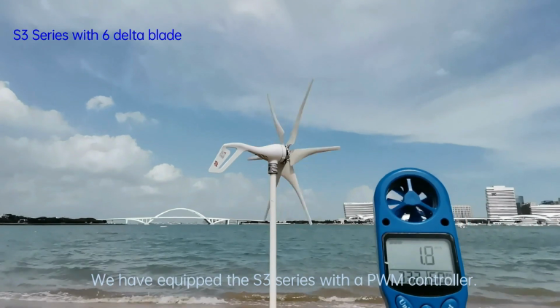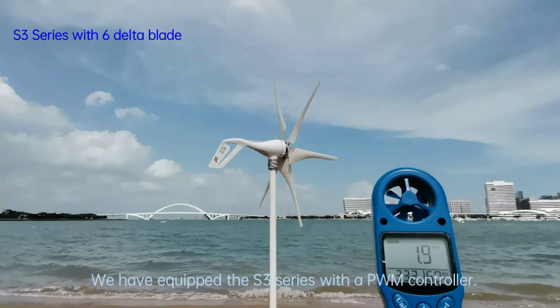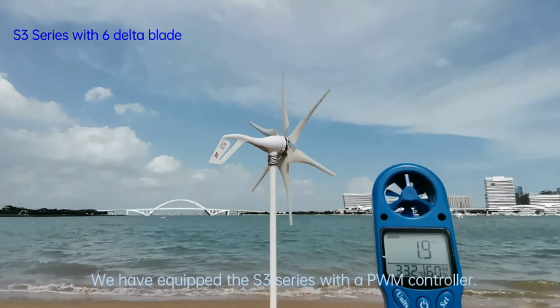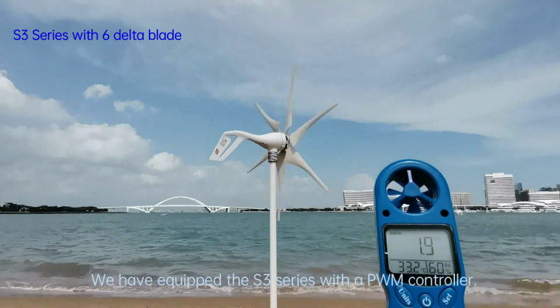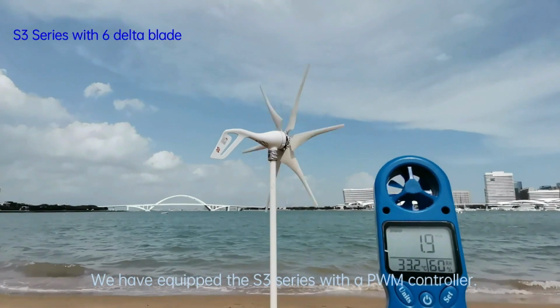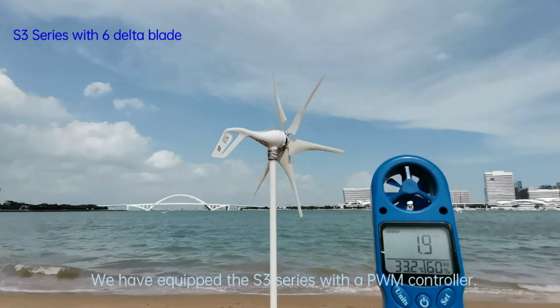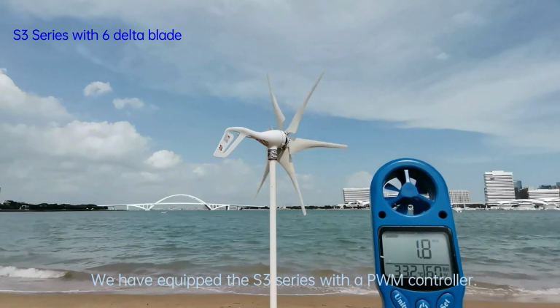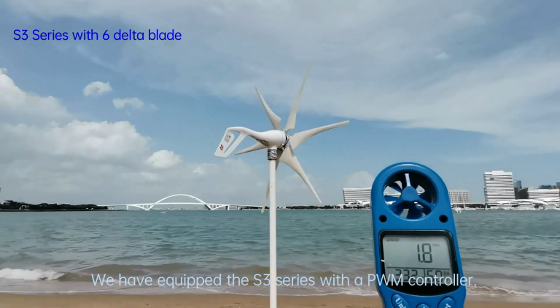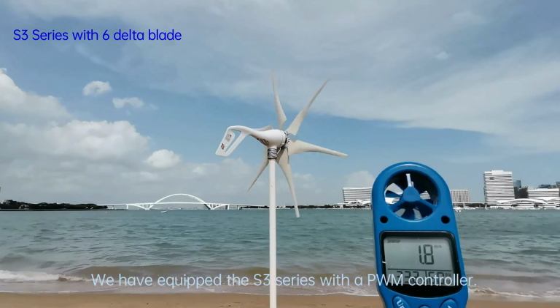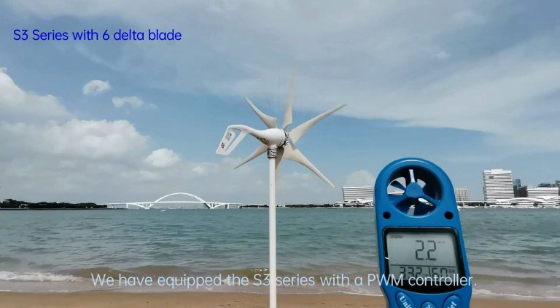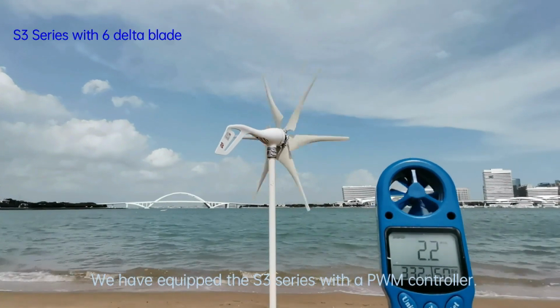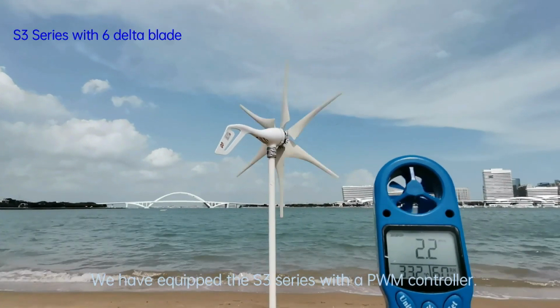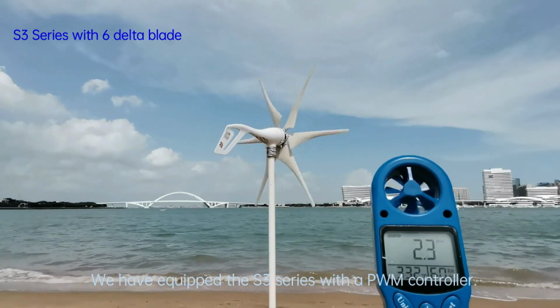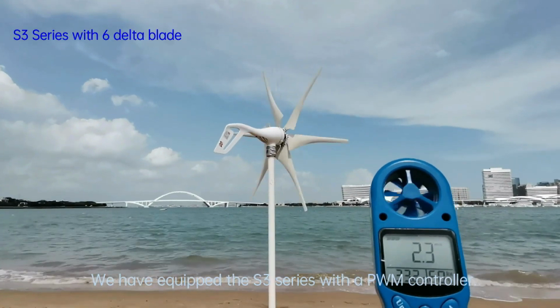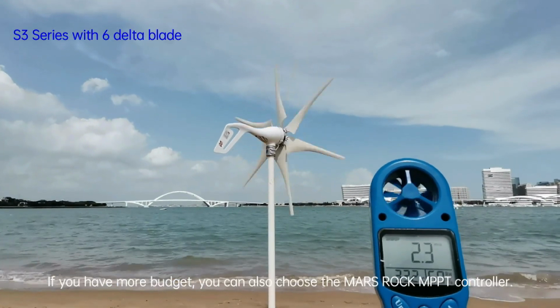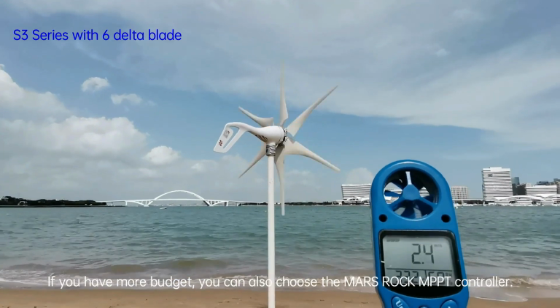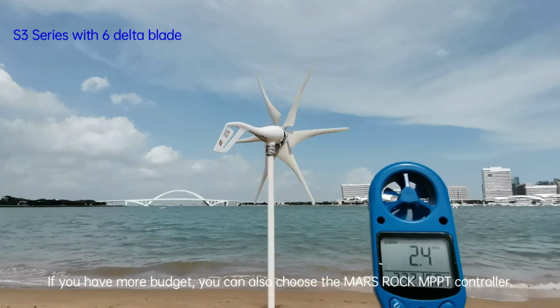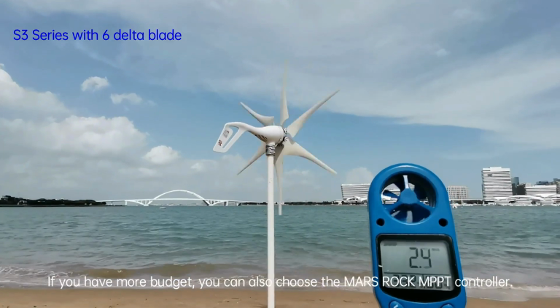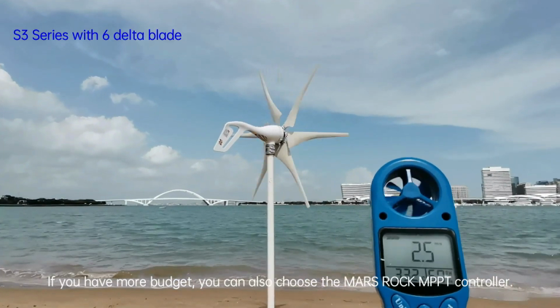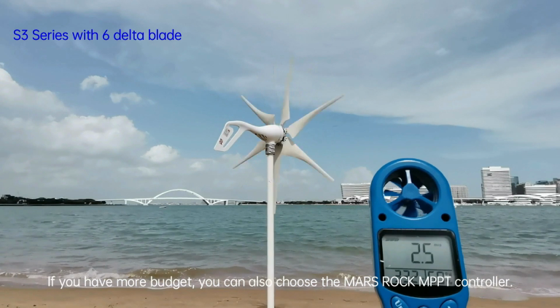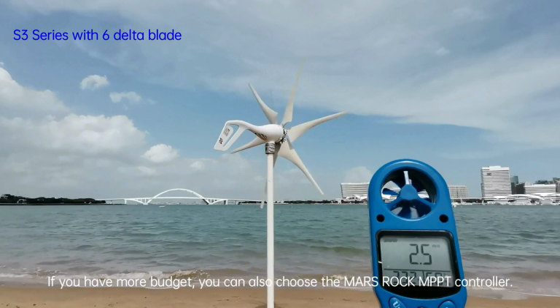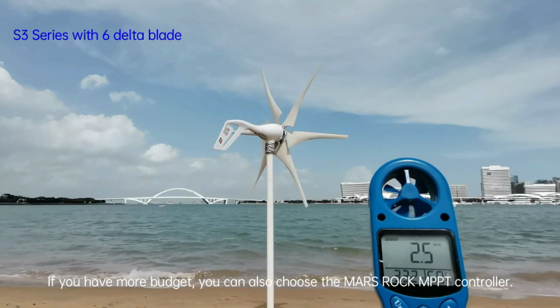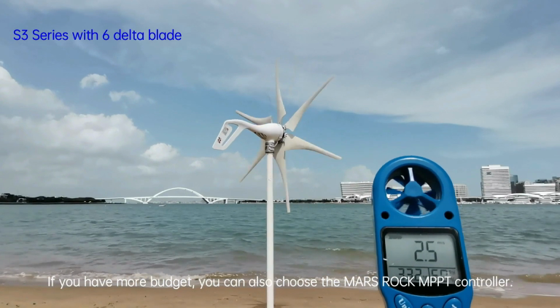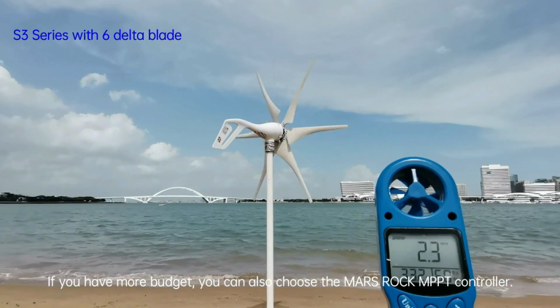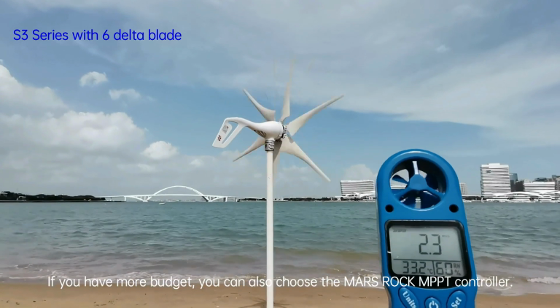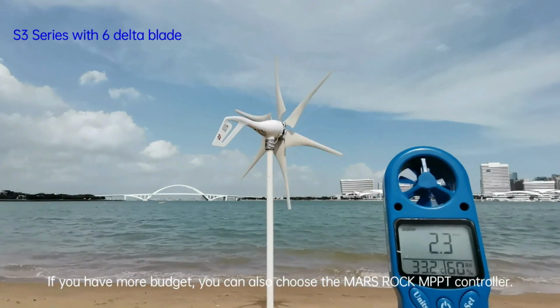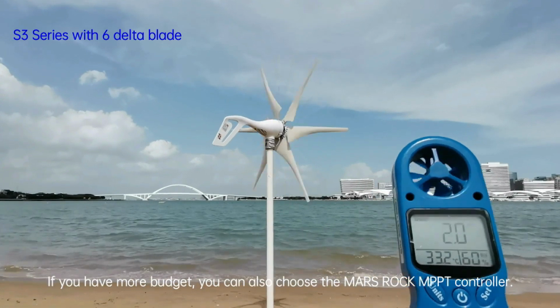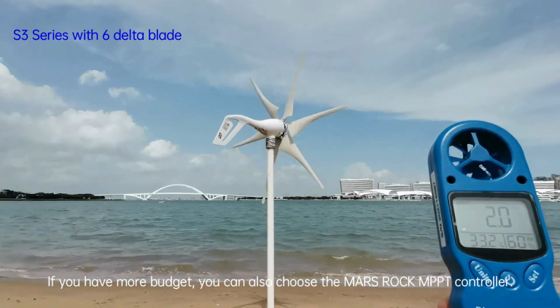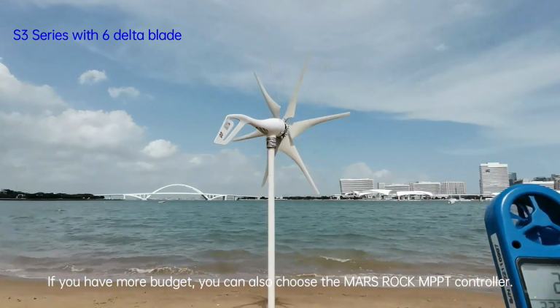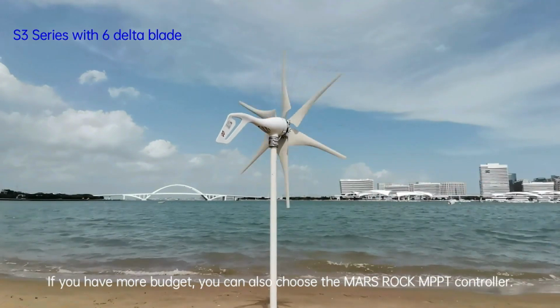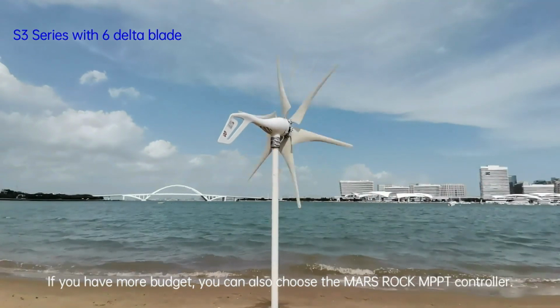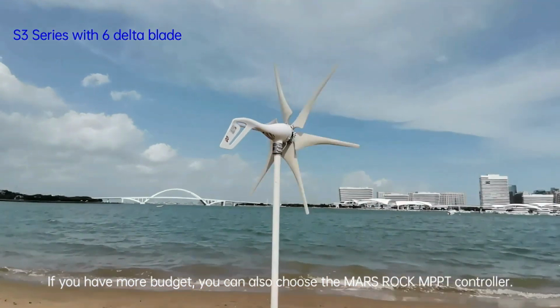We have equipped the S3 series with a PWM controller. If you have more budget, you can also choose the Mars Rock MPPT controller.